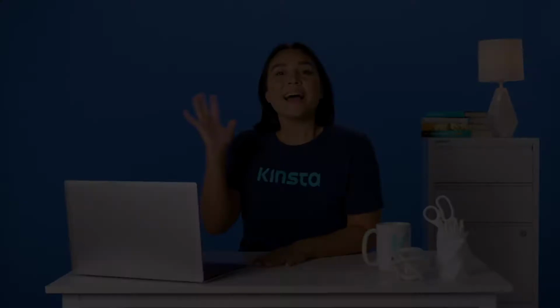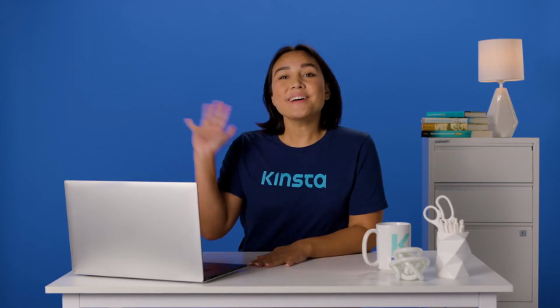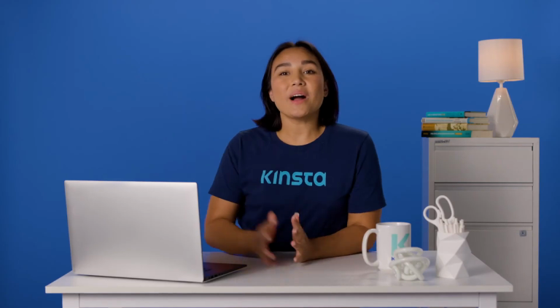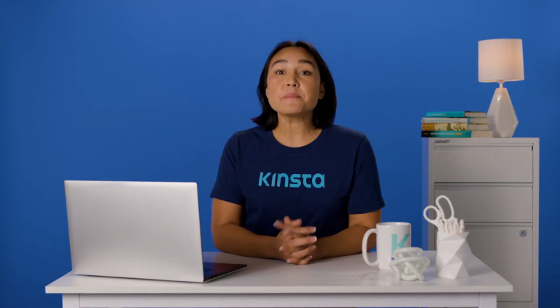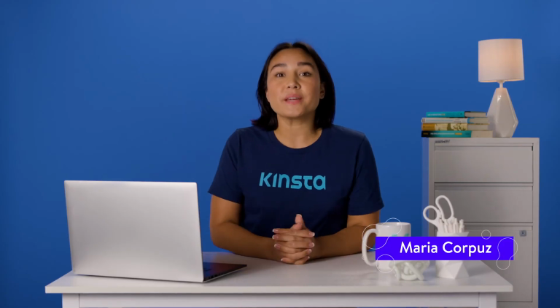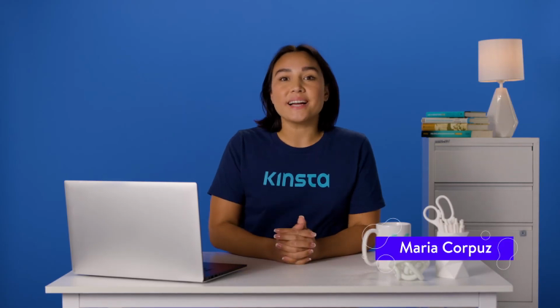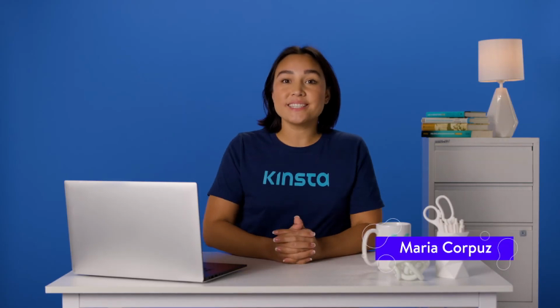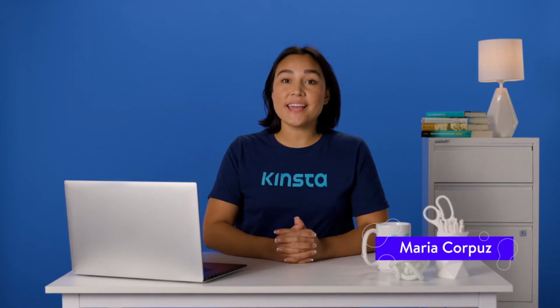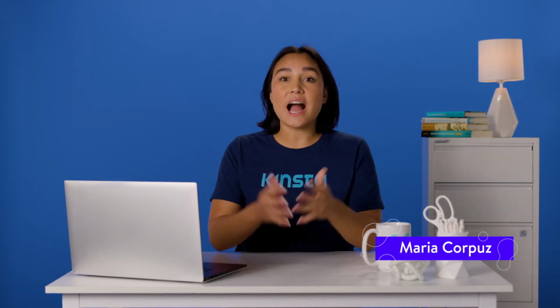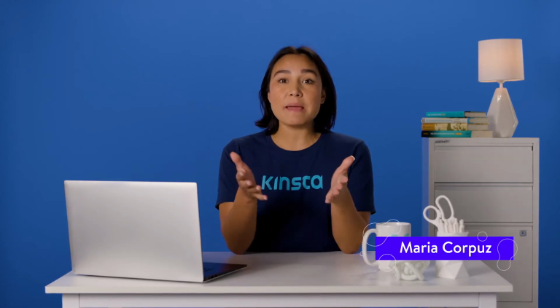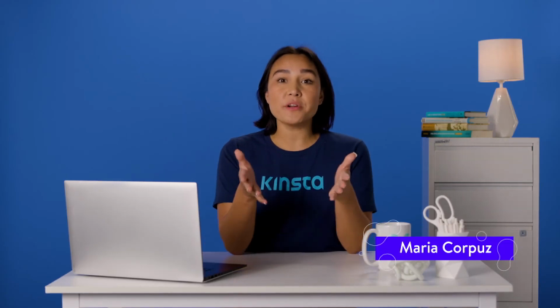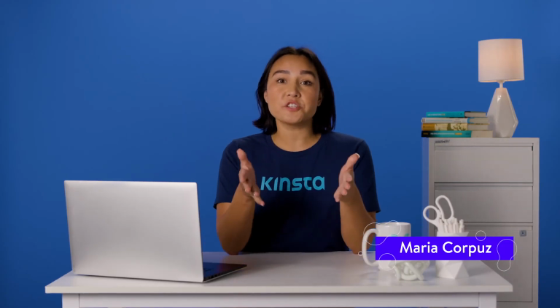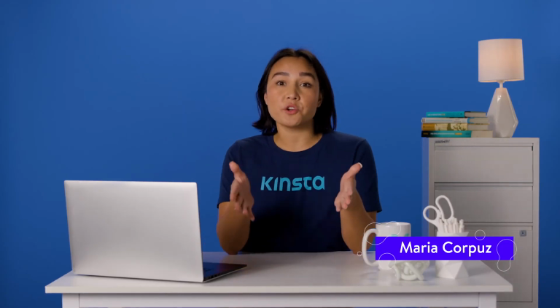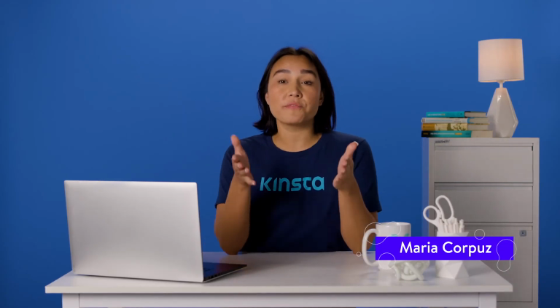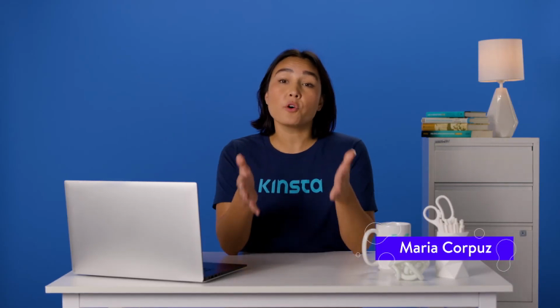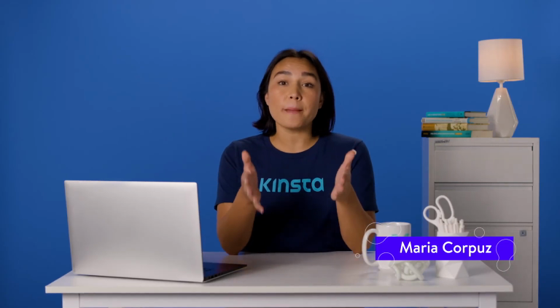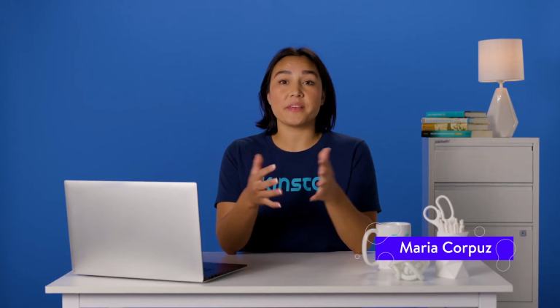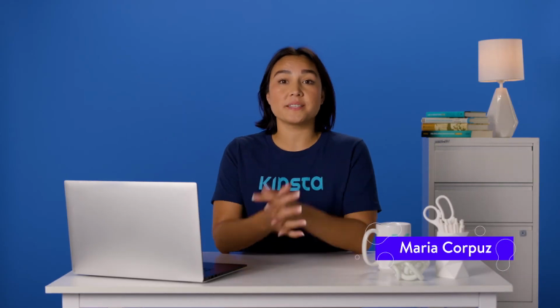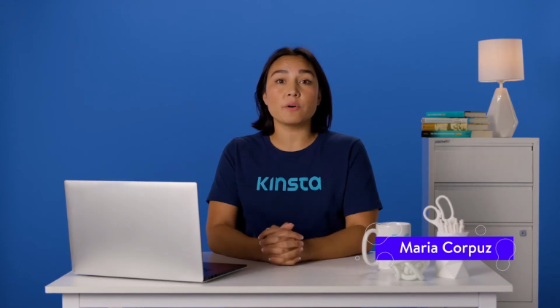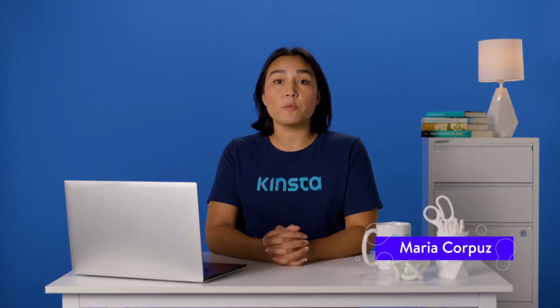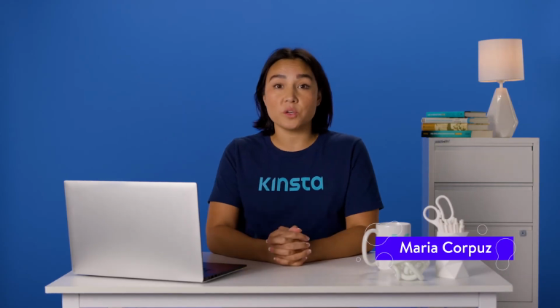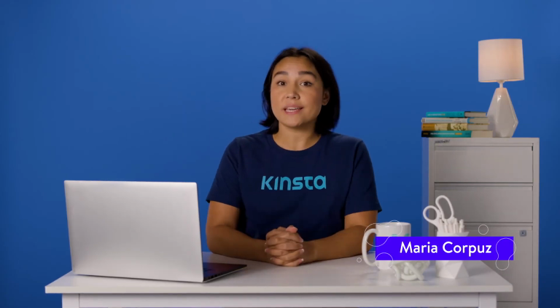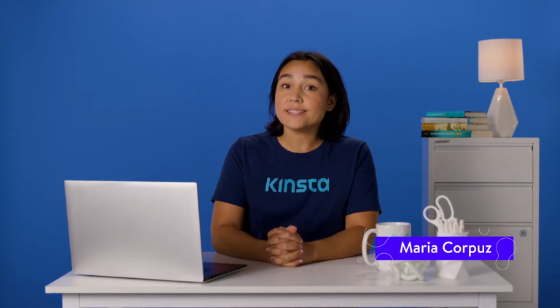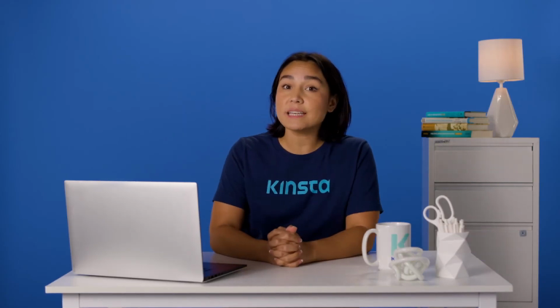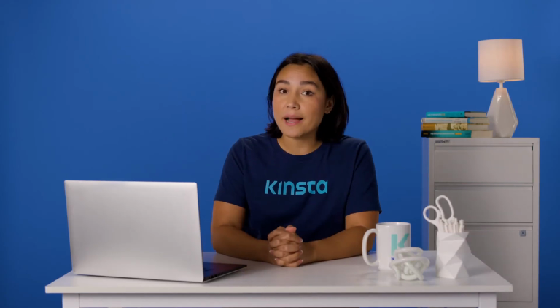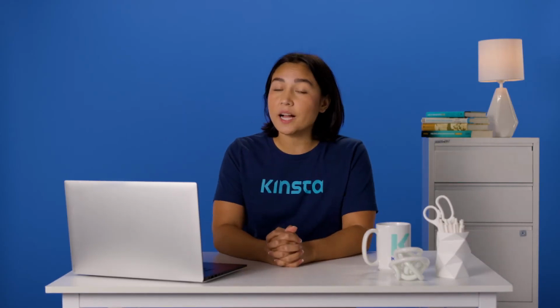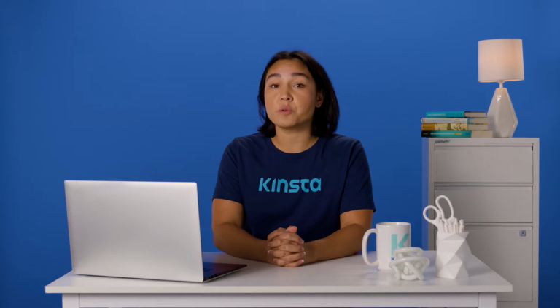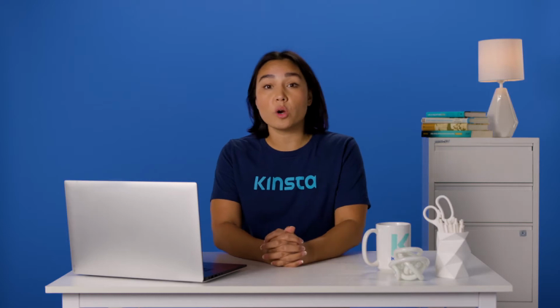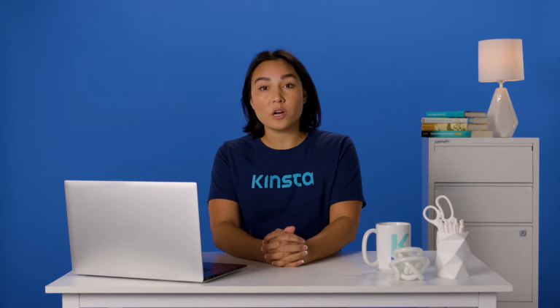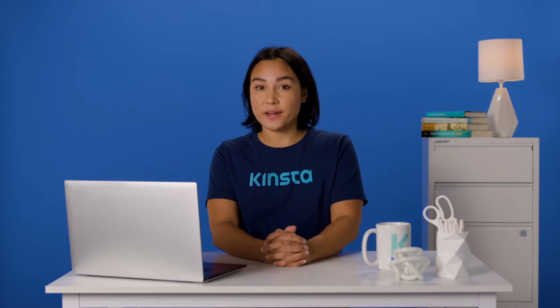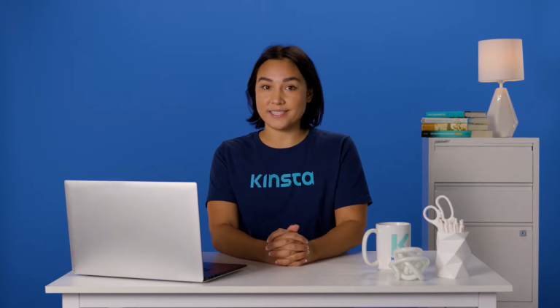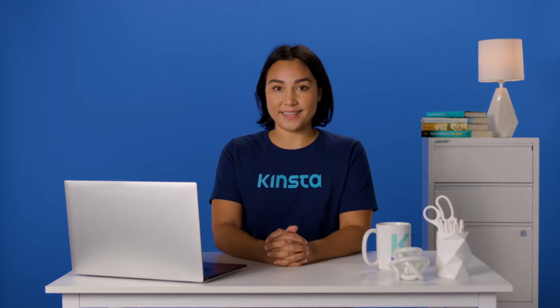Hello, I'm Maria, and today I'm going to show you four methods that will help you easily back up your WordPress site.